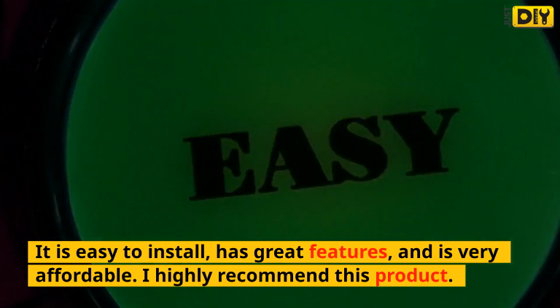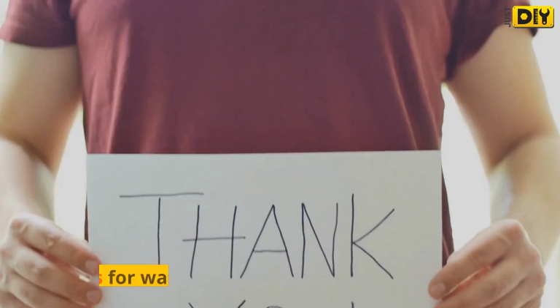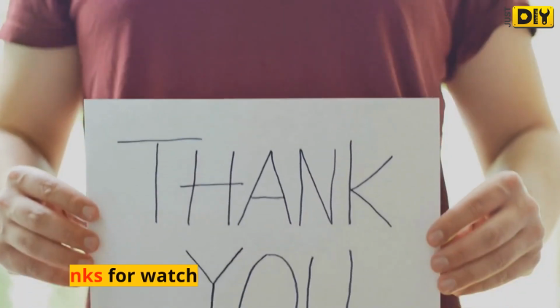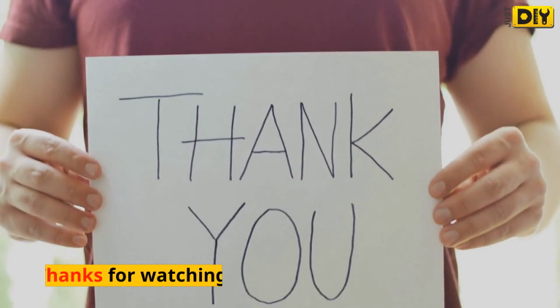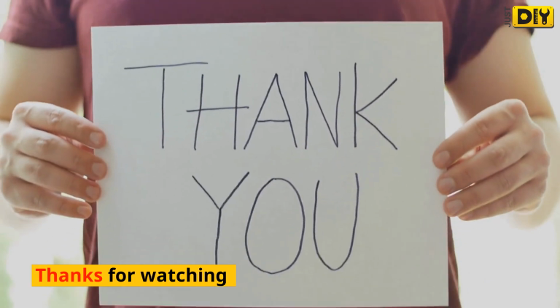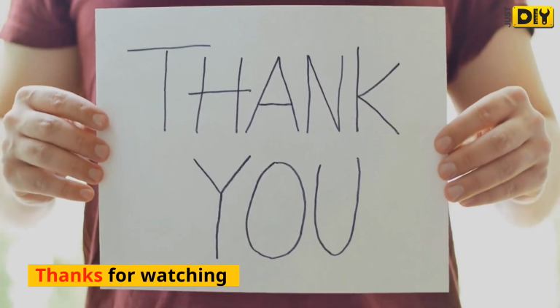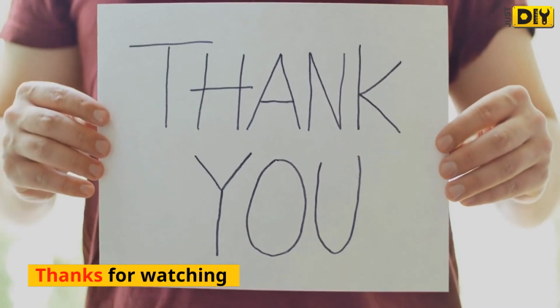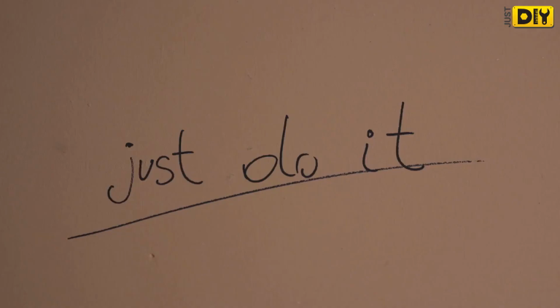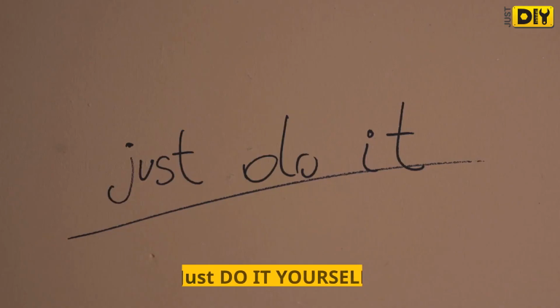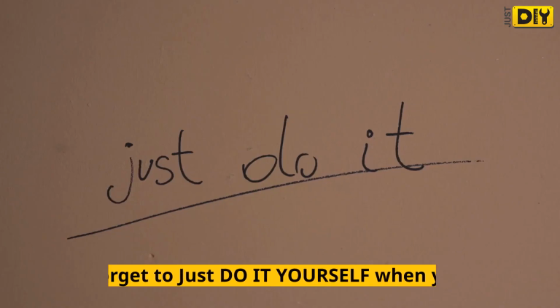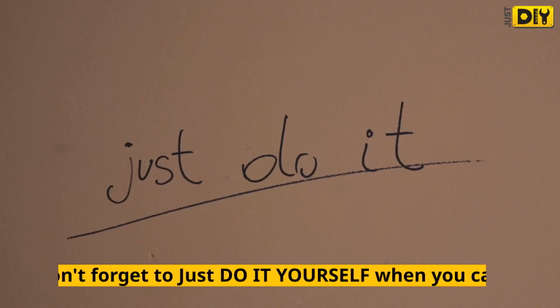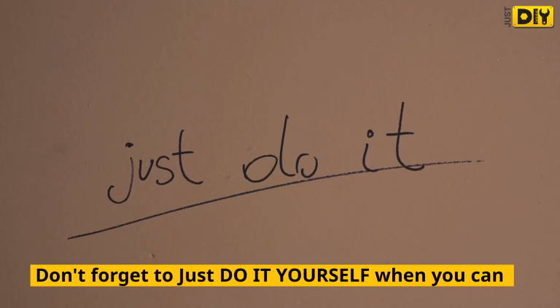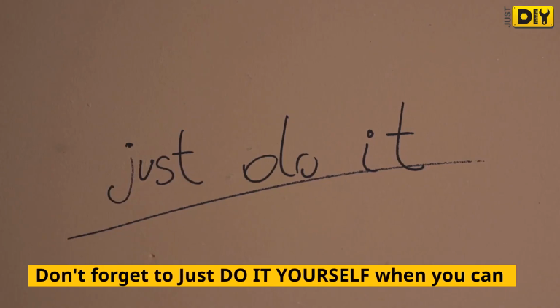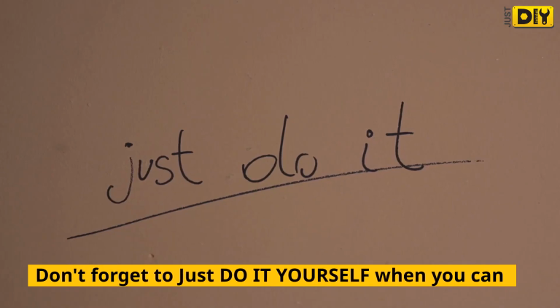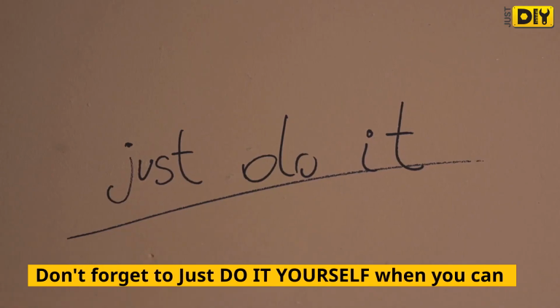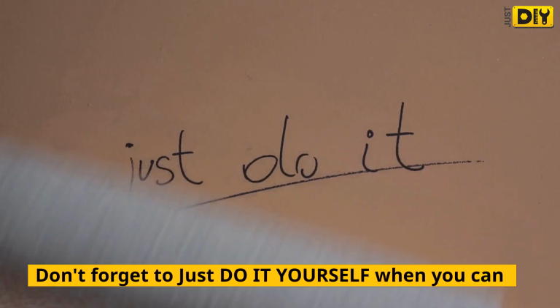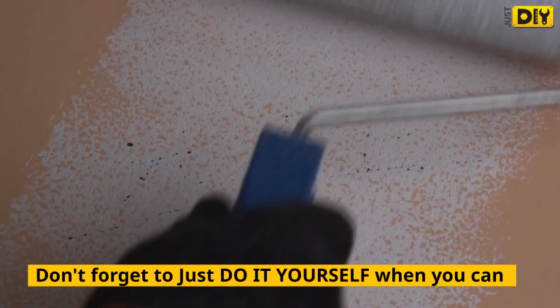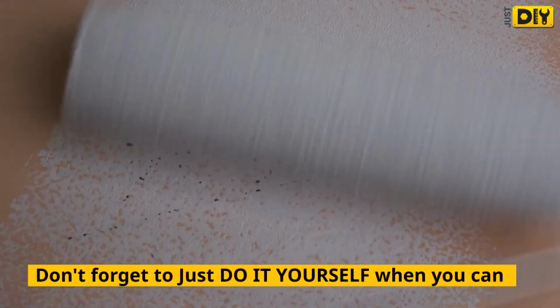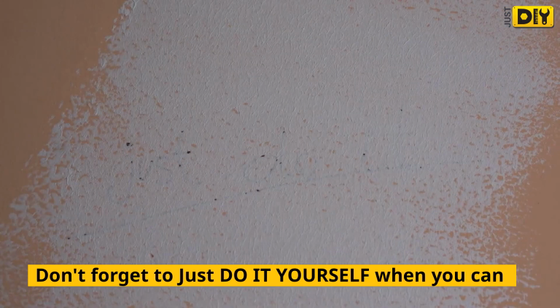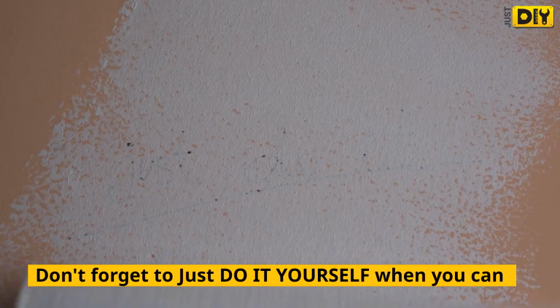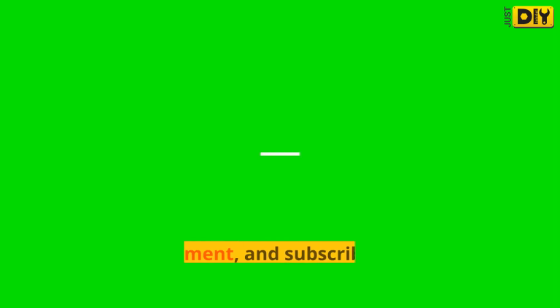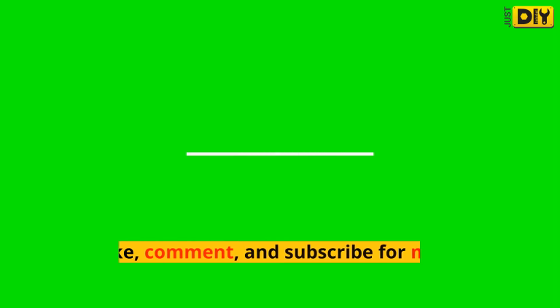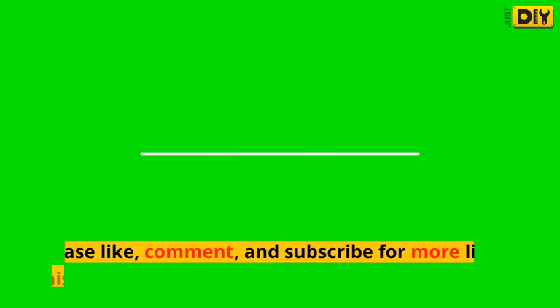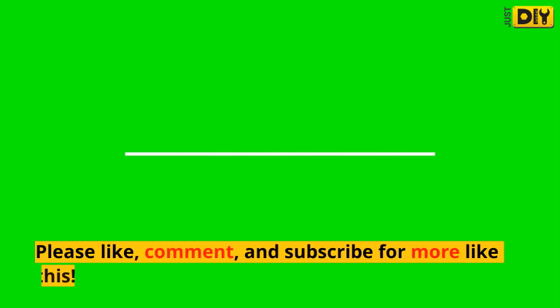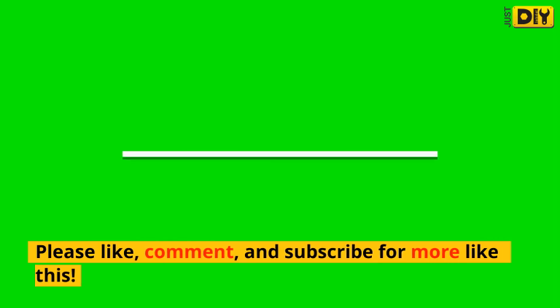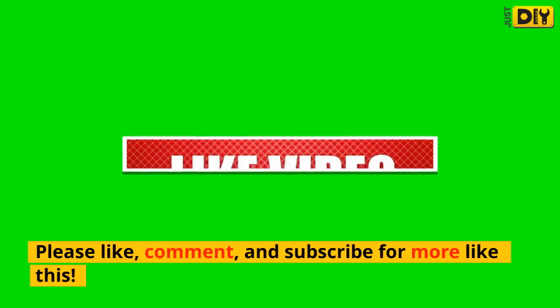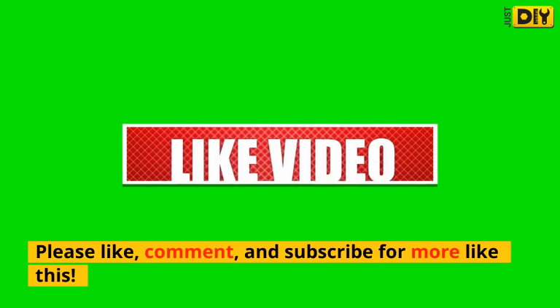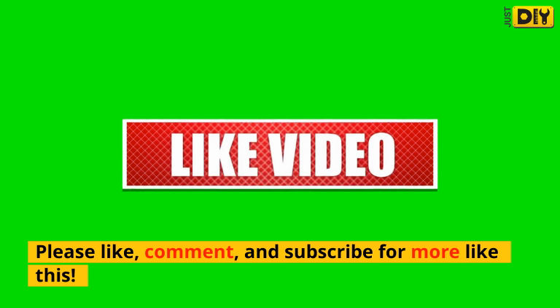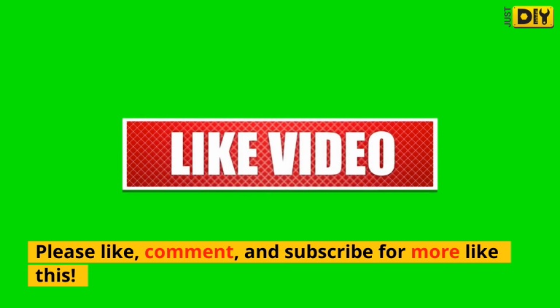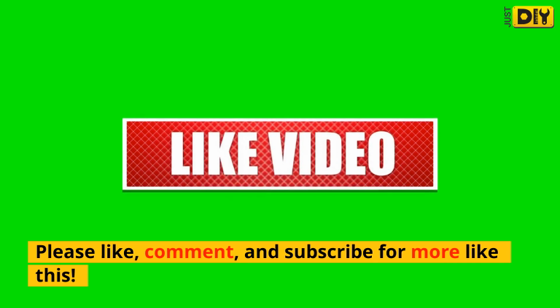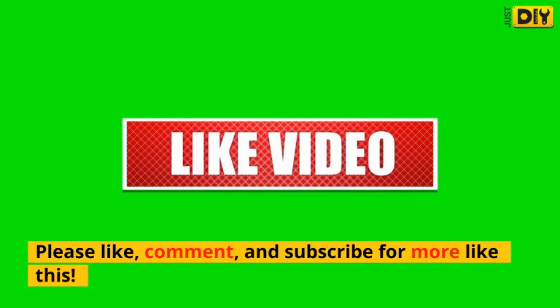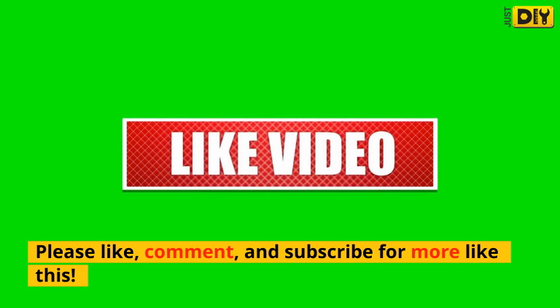Thanks for watching. Don't forget to just do it yourself when you can. Please like, comment, and subscribe for more like this.